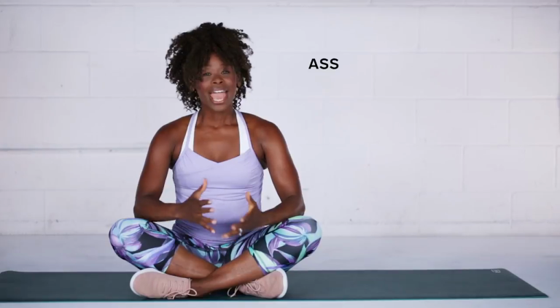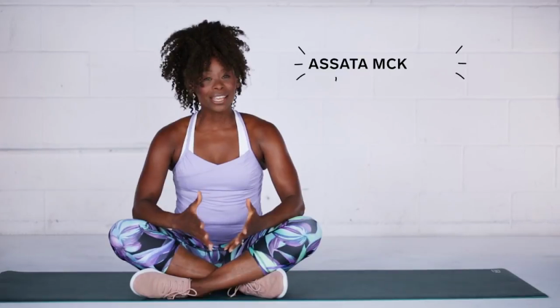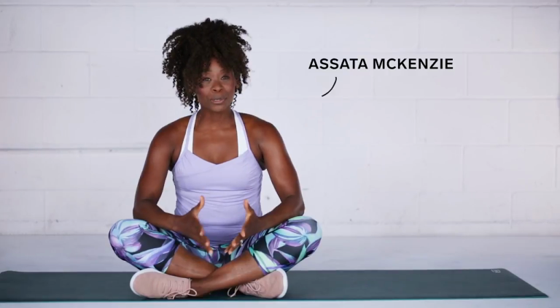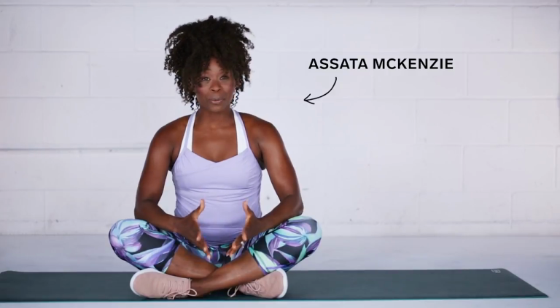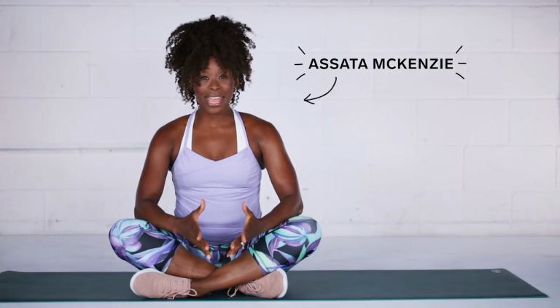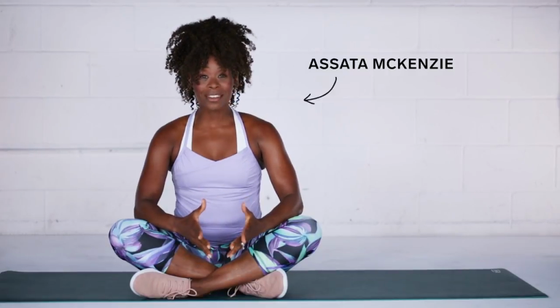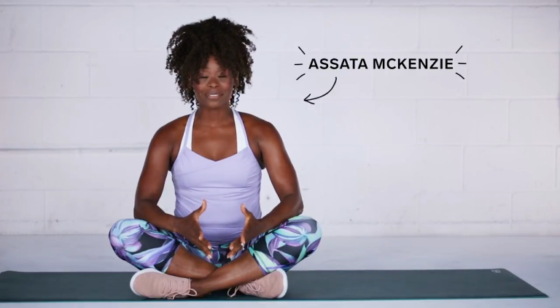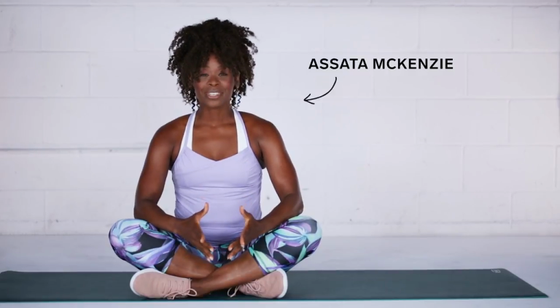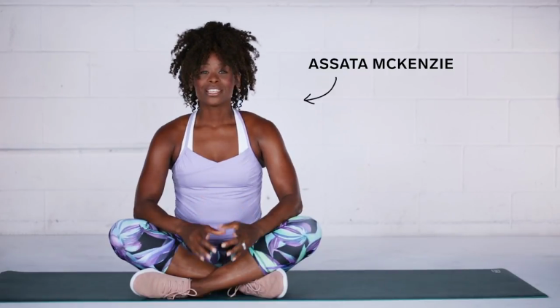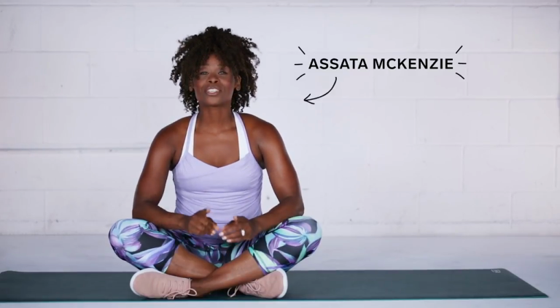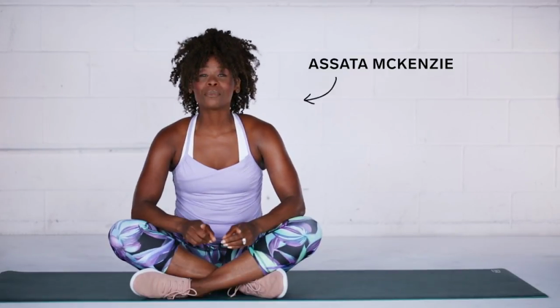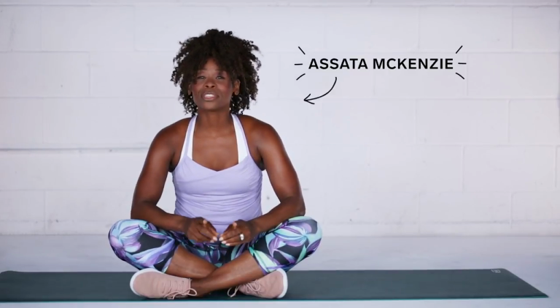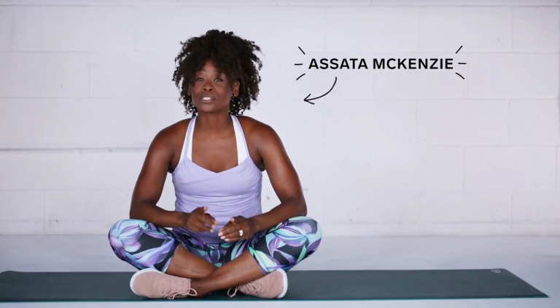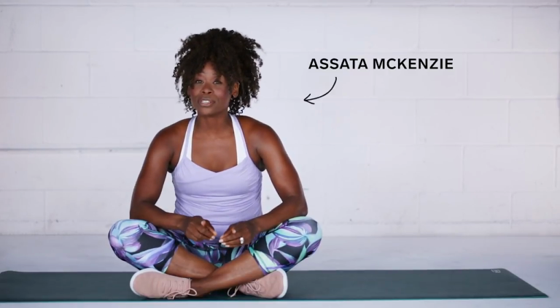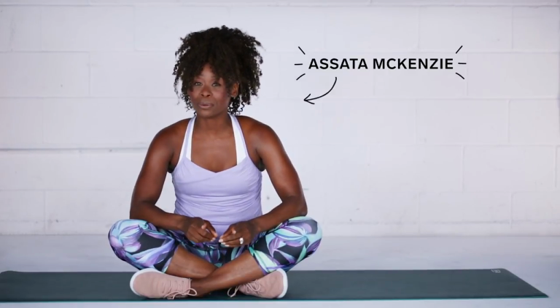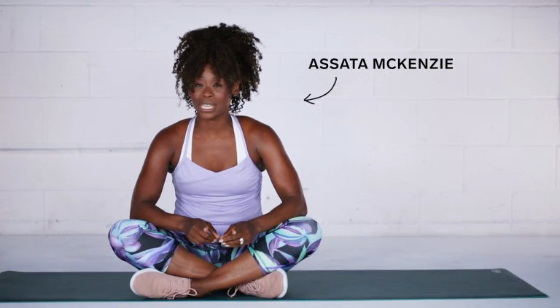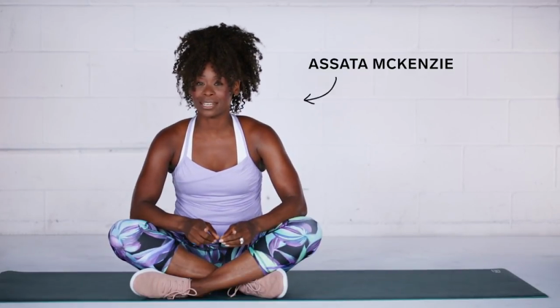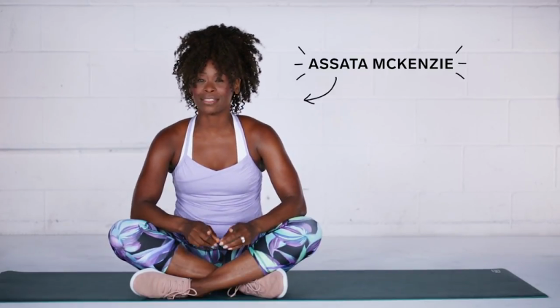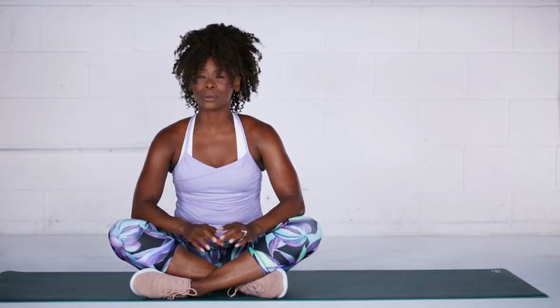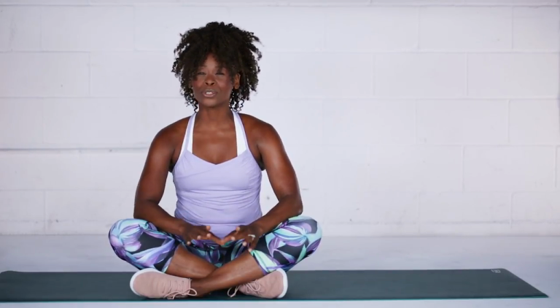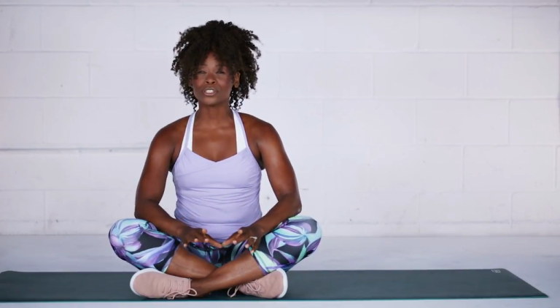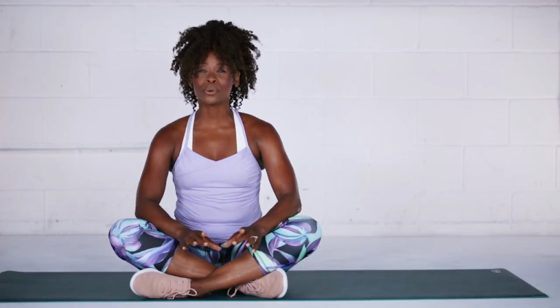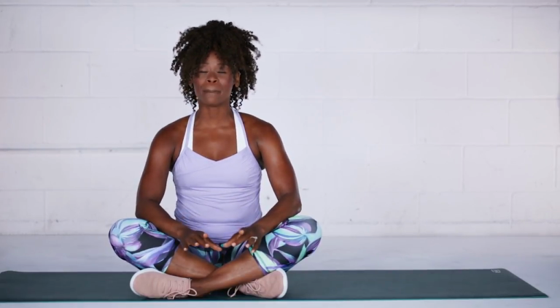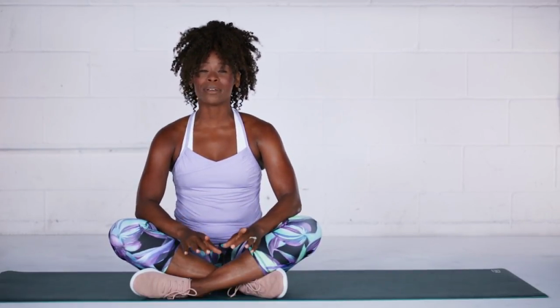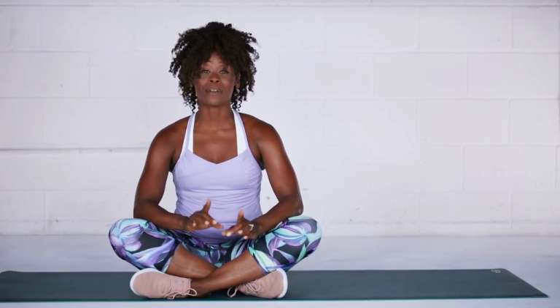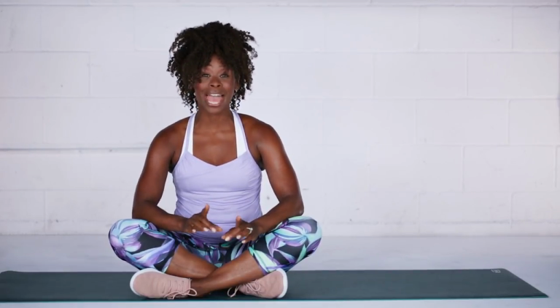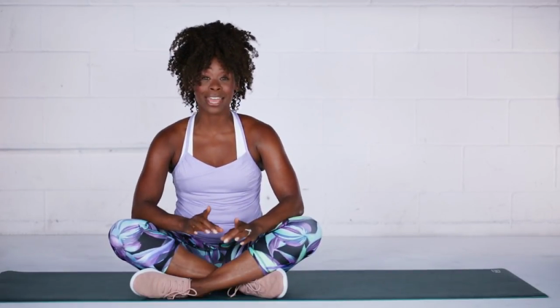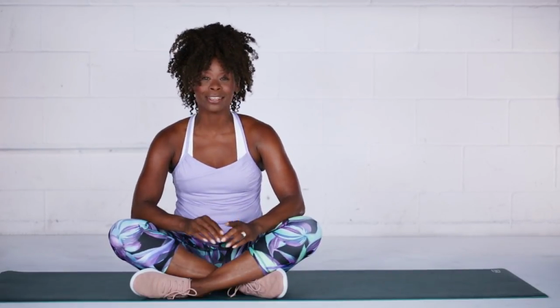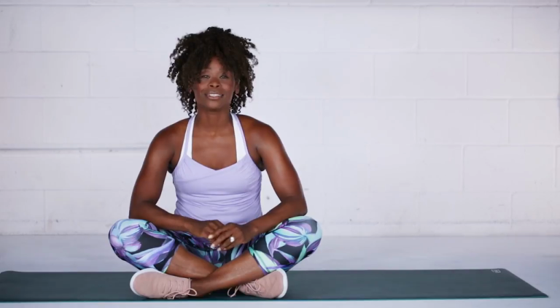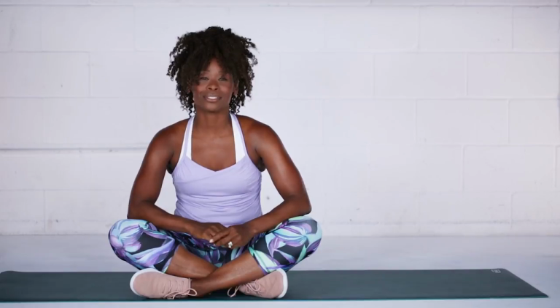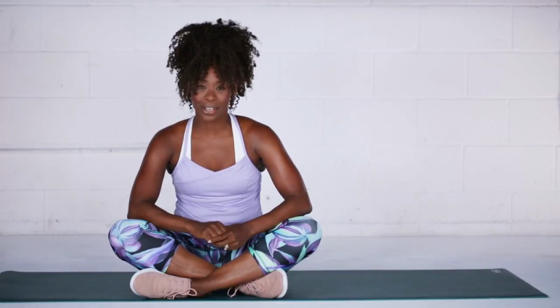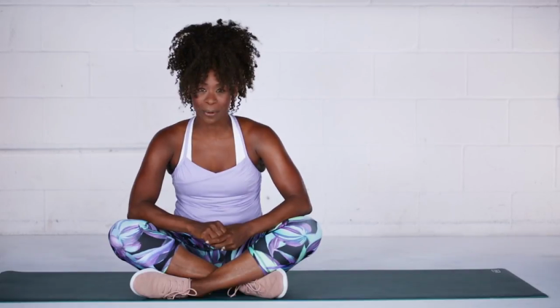Heading into a workout? Start with the stretching routine that'll loosen you up from head to toe.